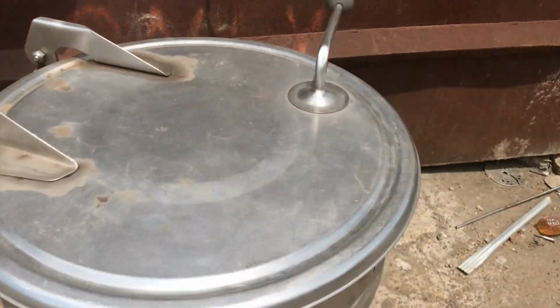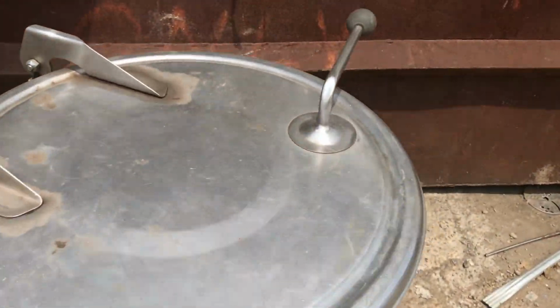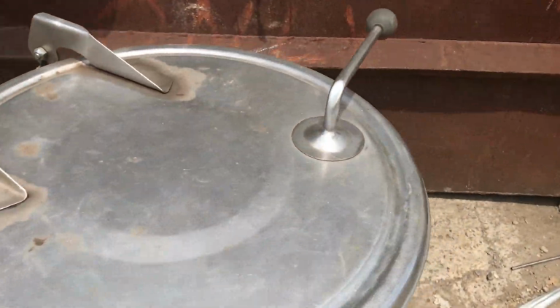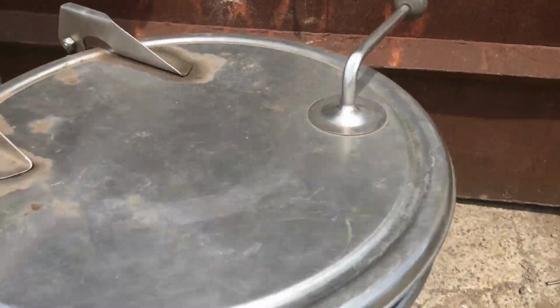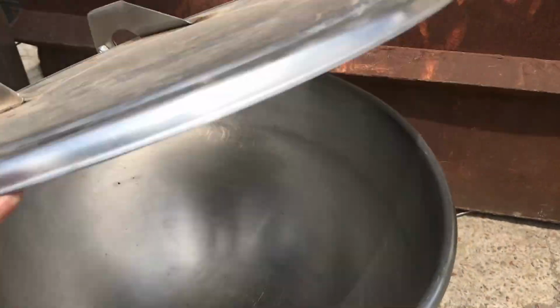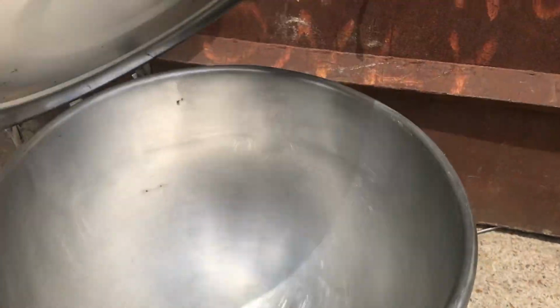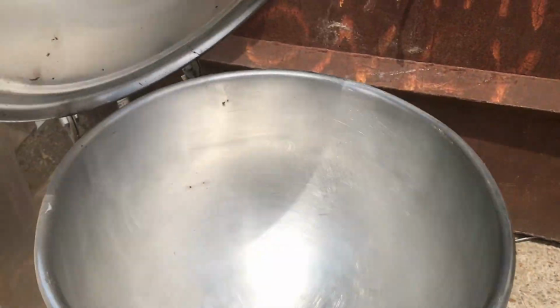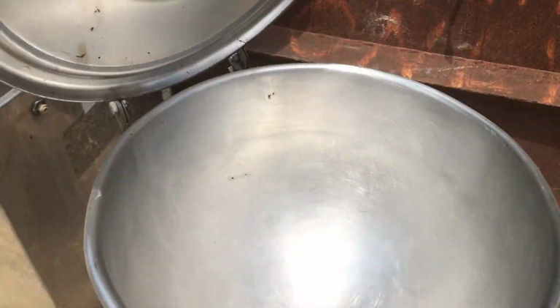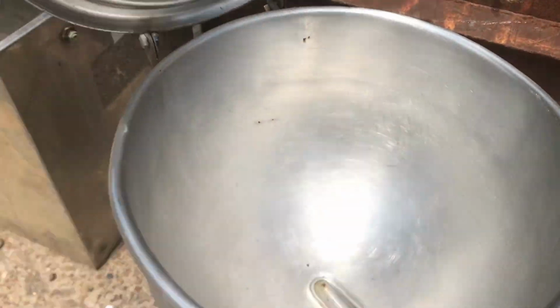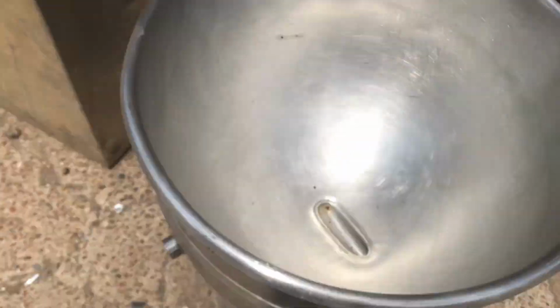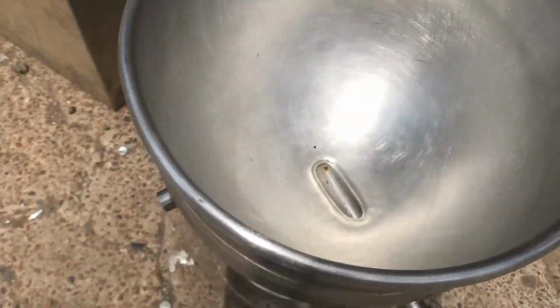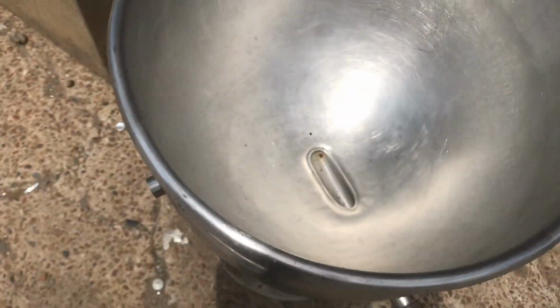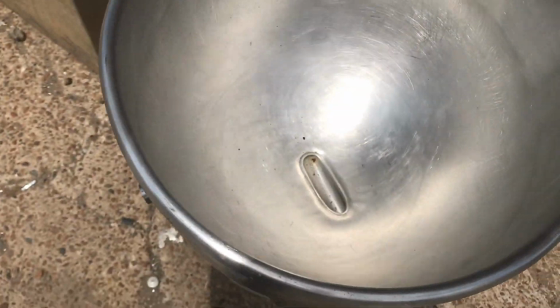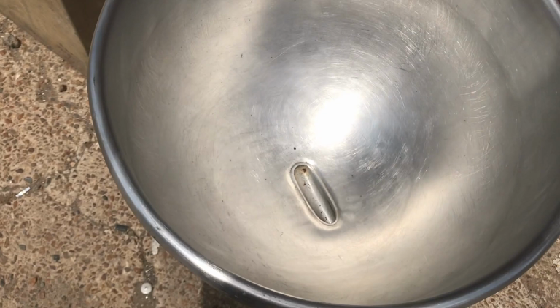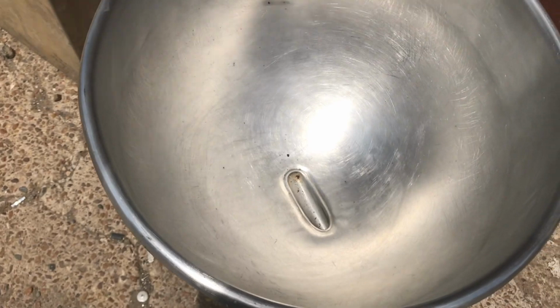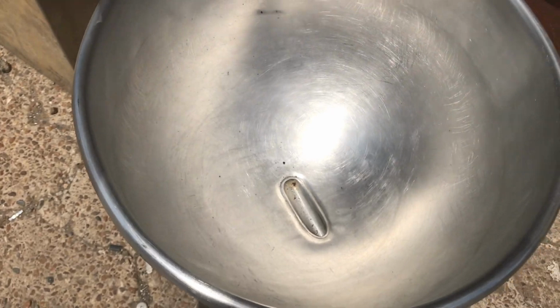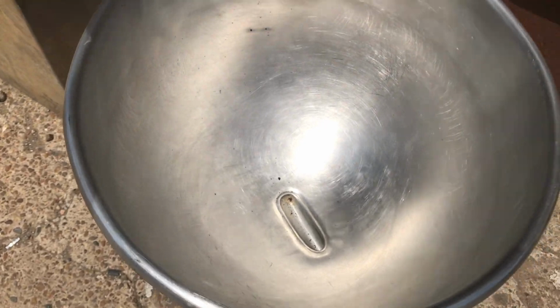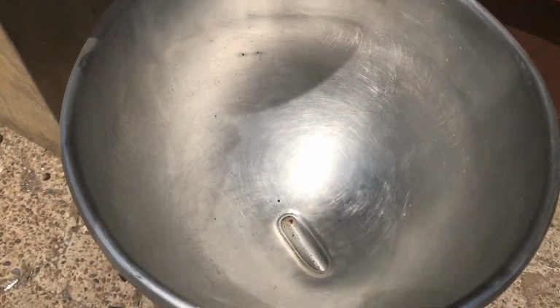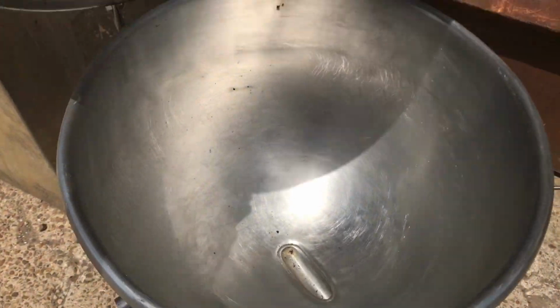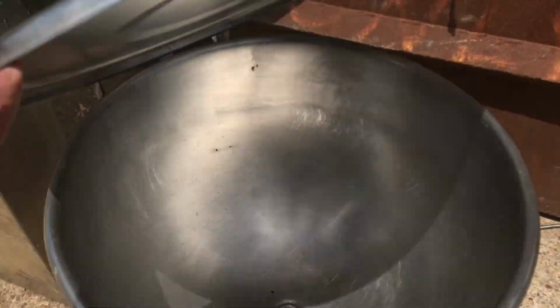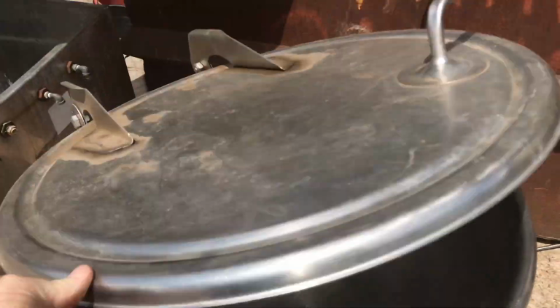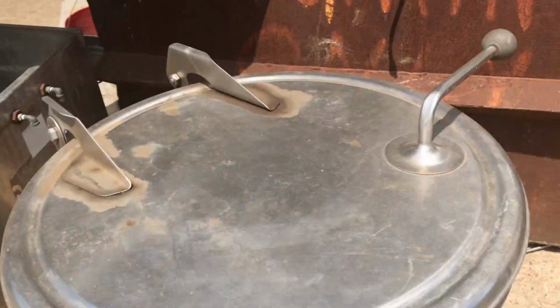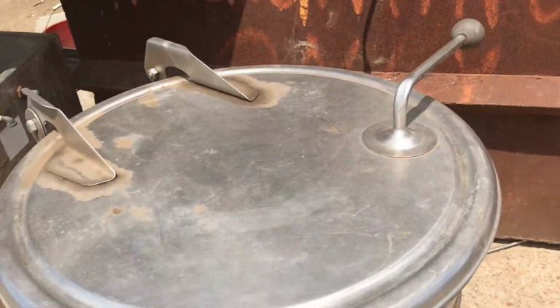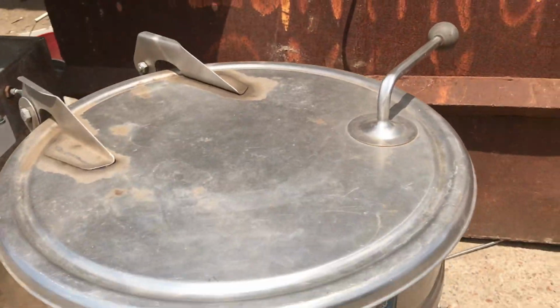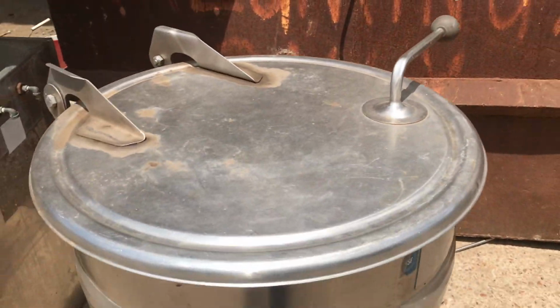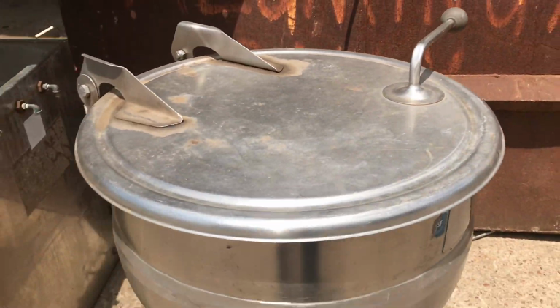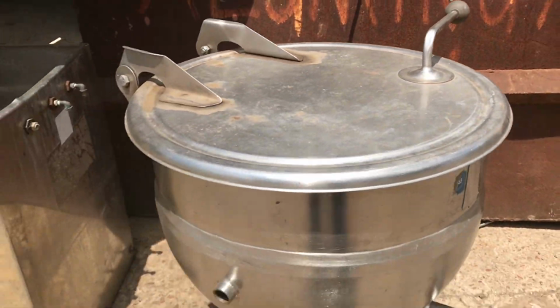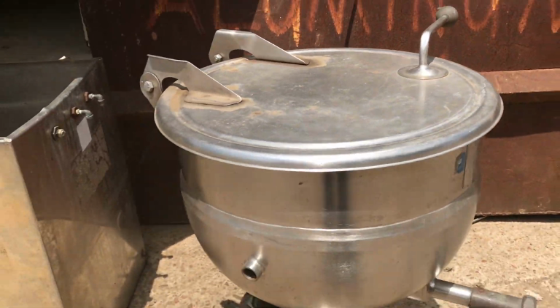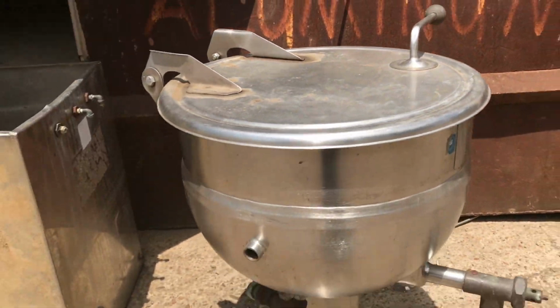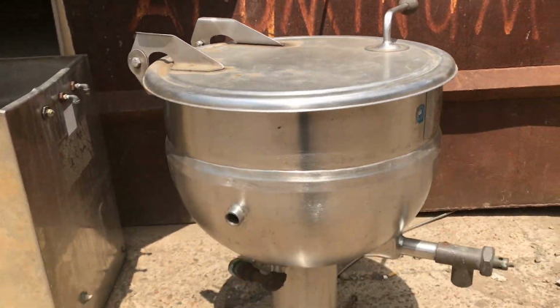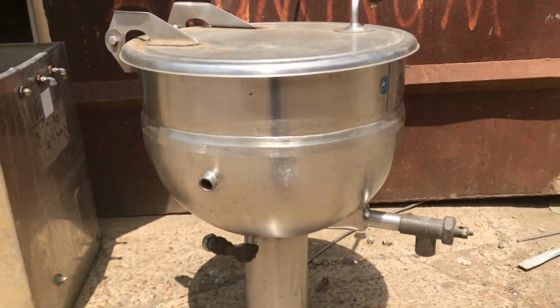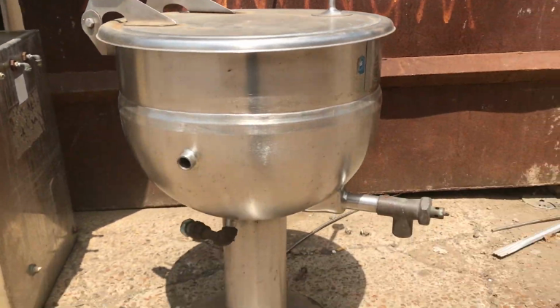Need a spit sink? Are you a tobacco dipper? You may need one of these in your console or your truck.